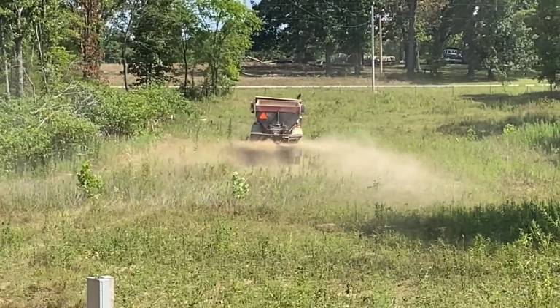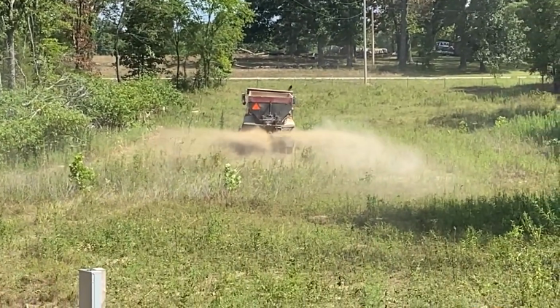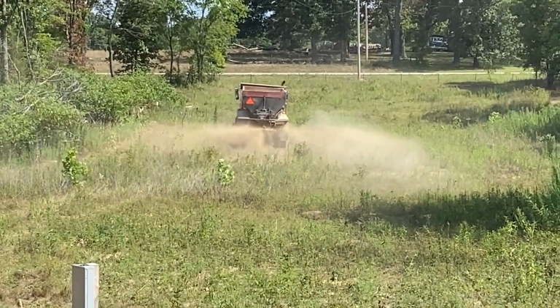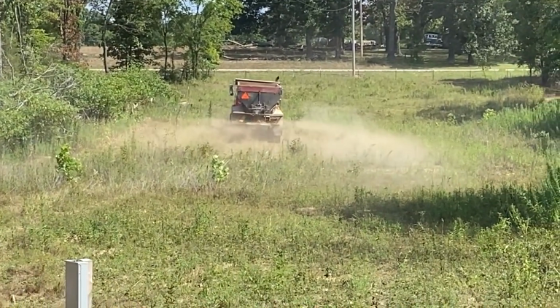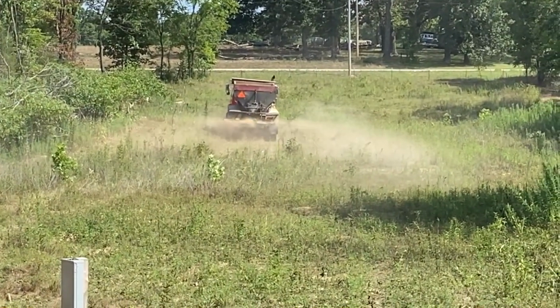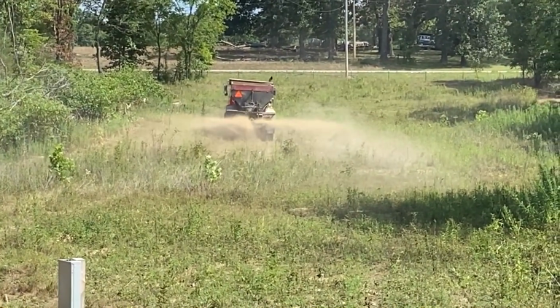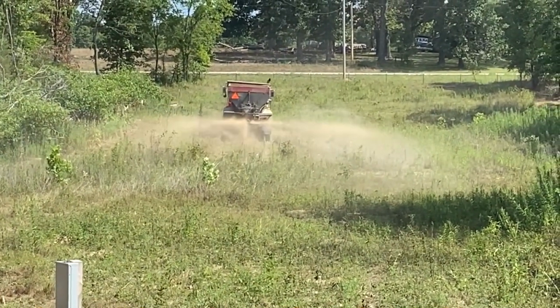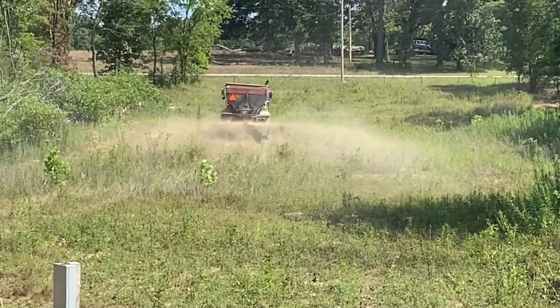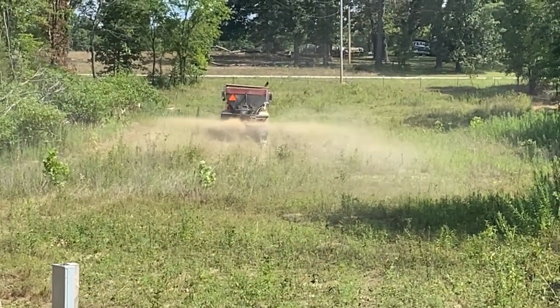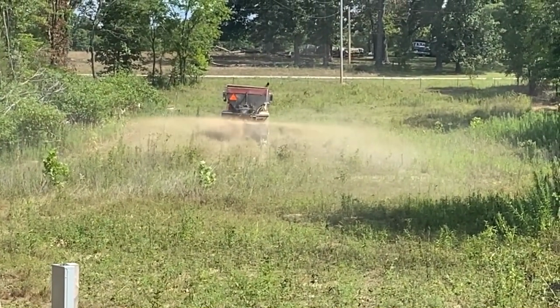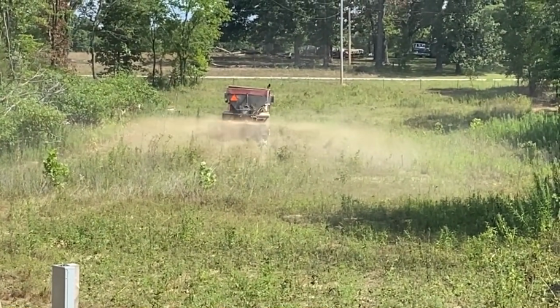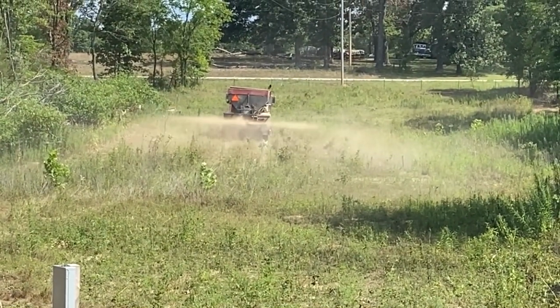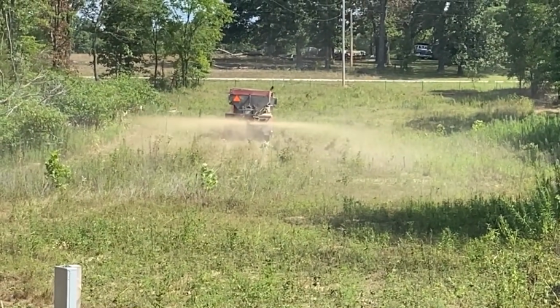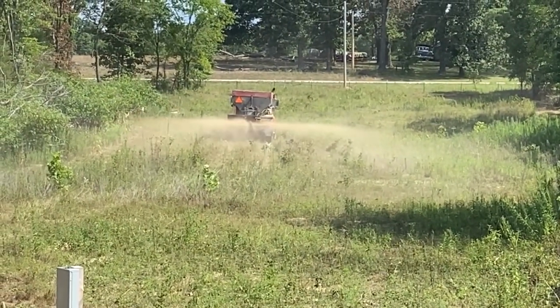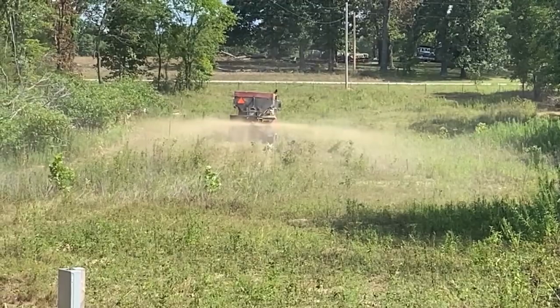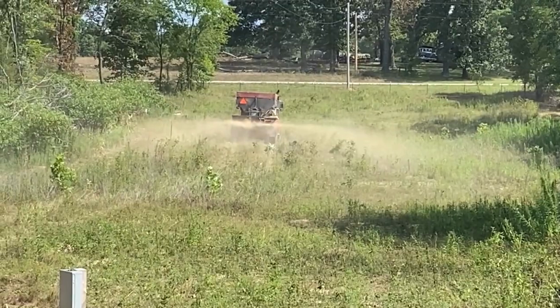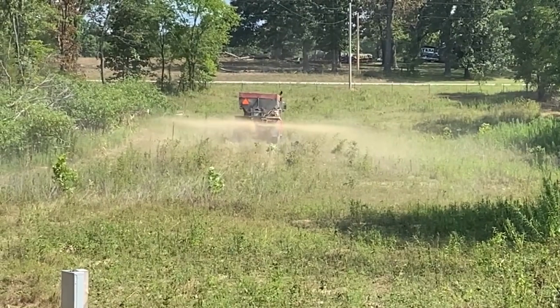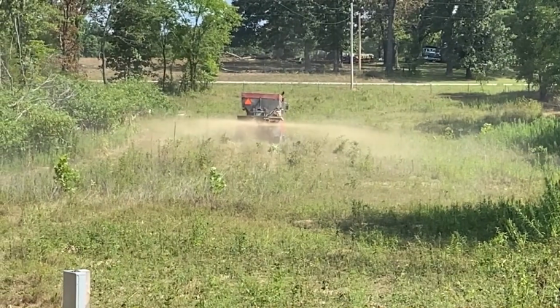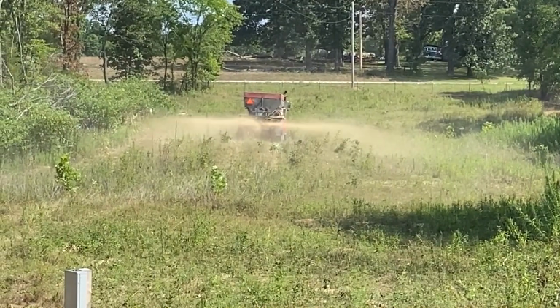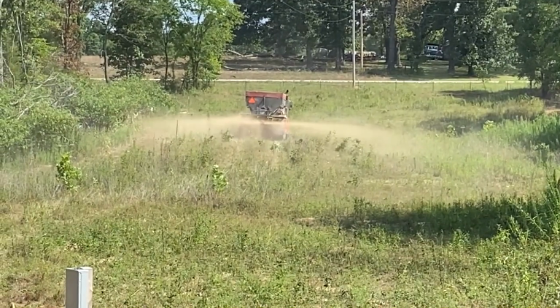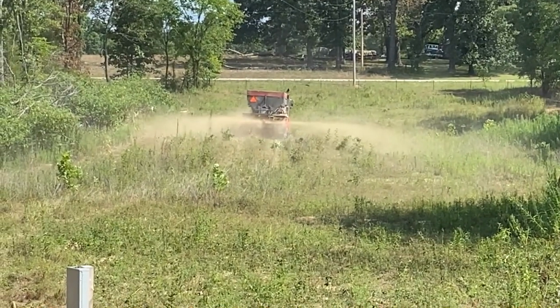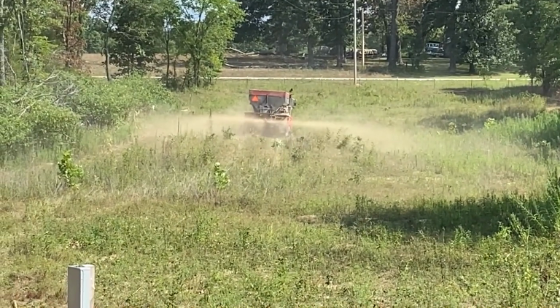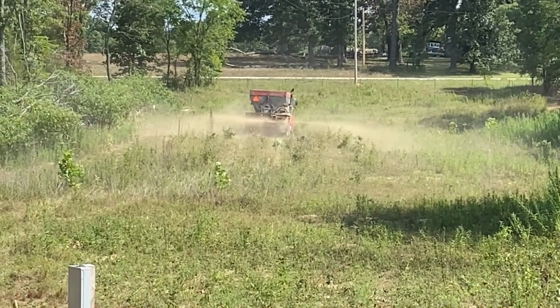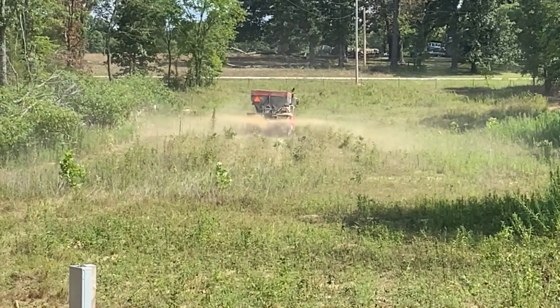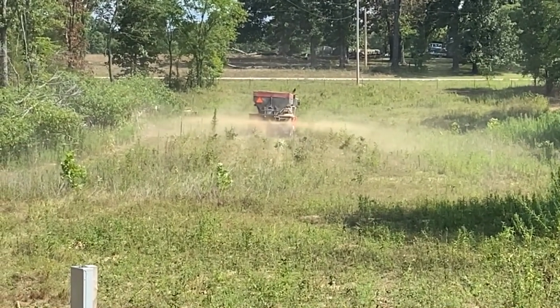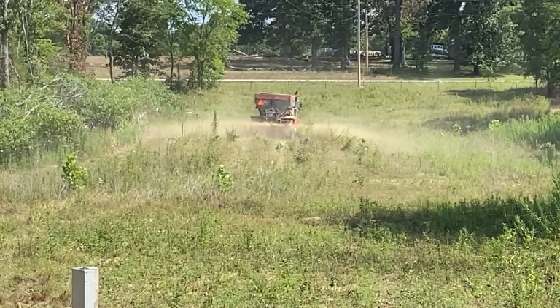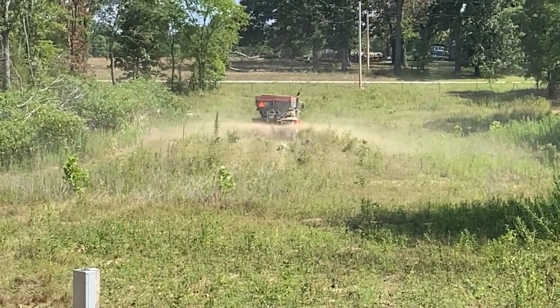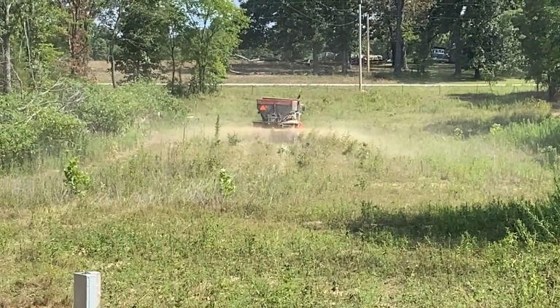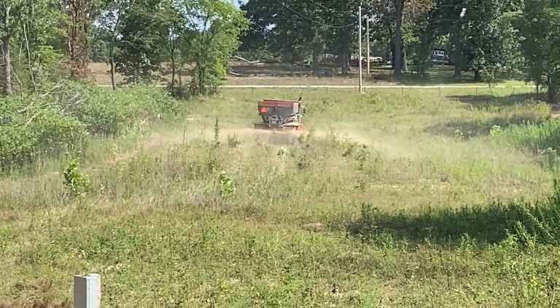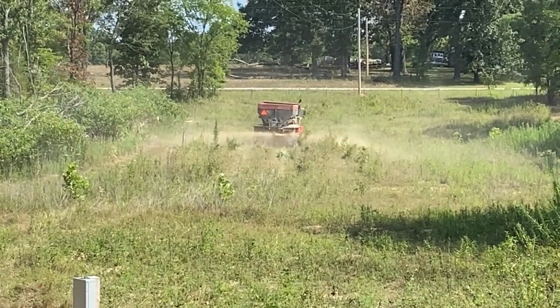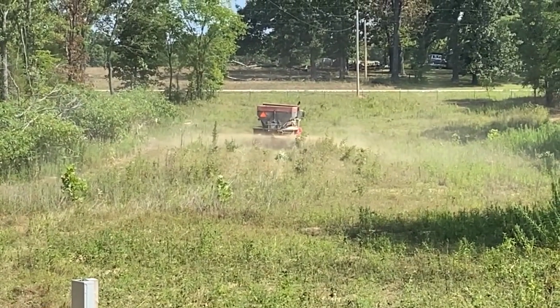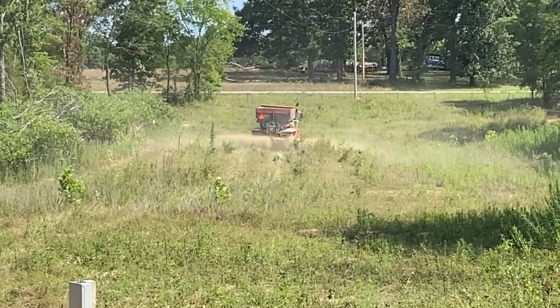This is old nasty power line access. Pretty much just weeds, rocky. There's a little bit of grass in there.